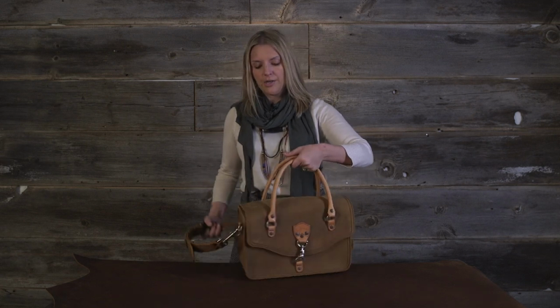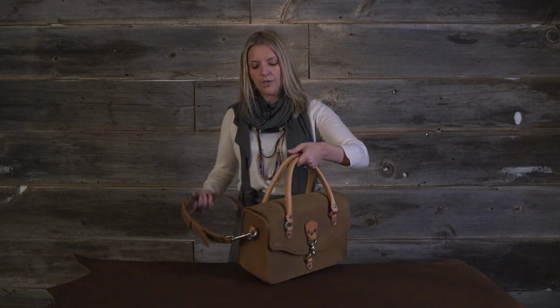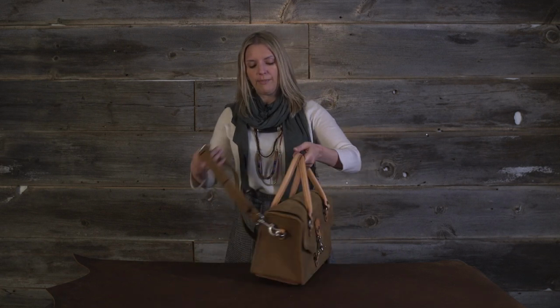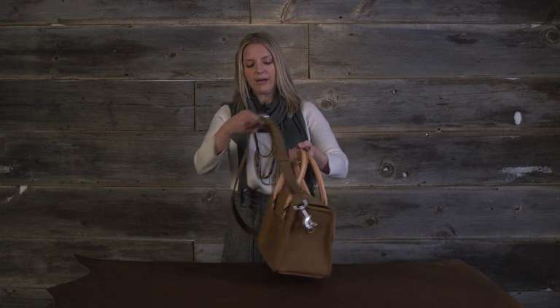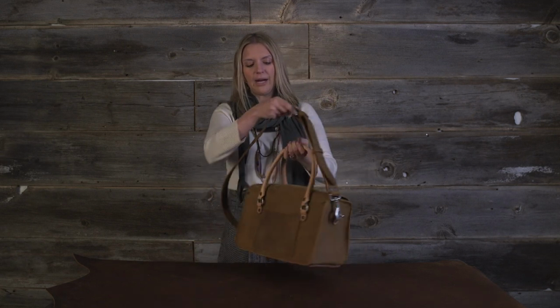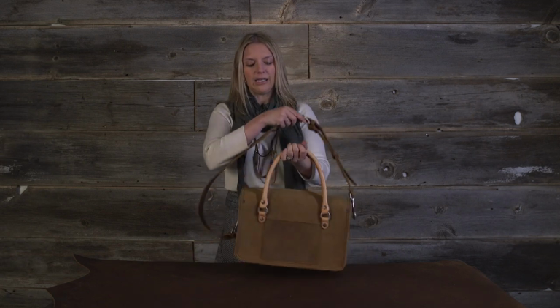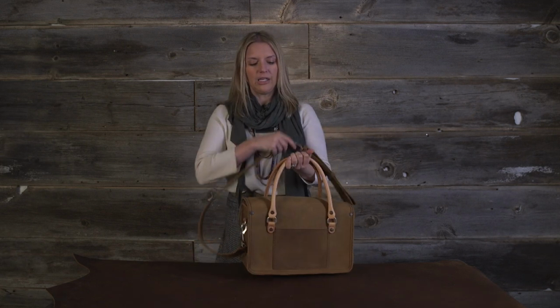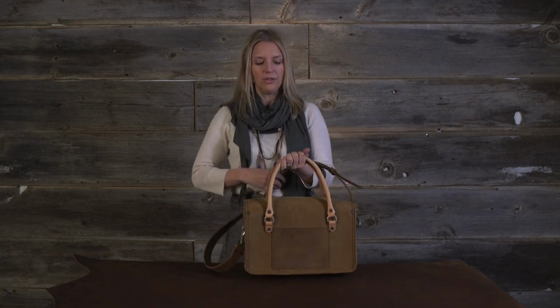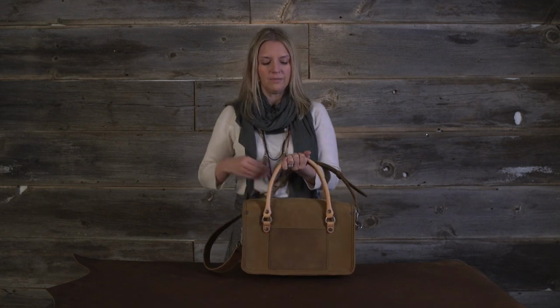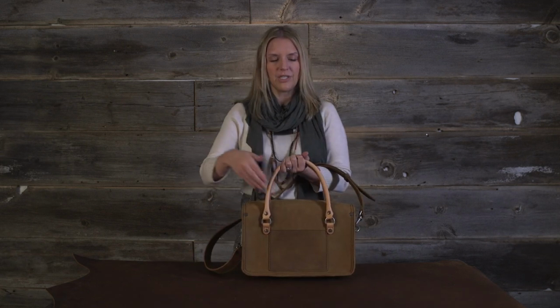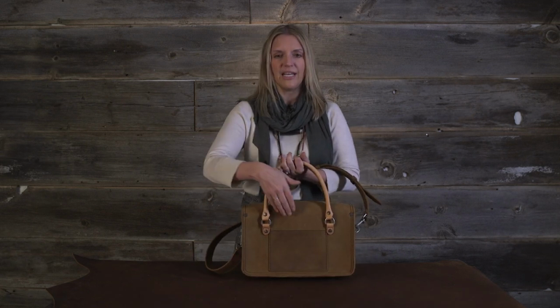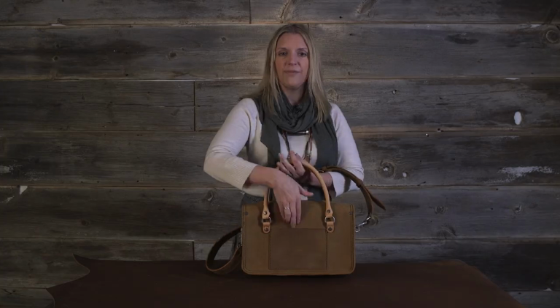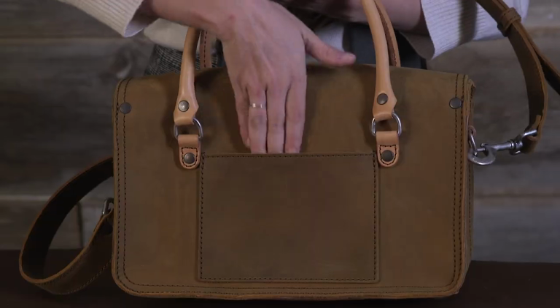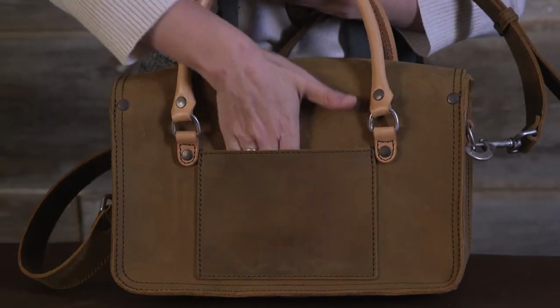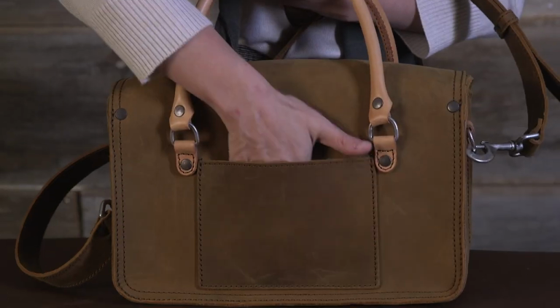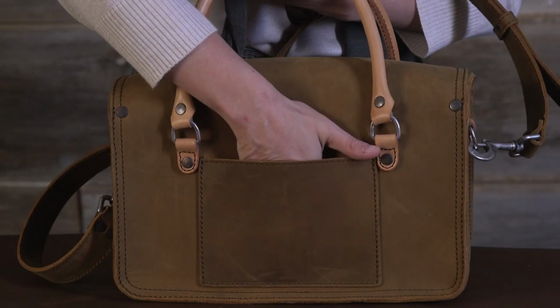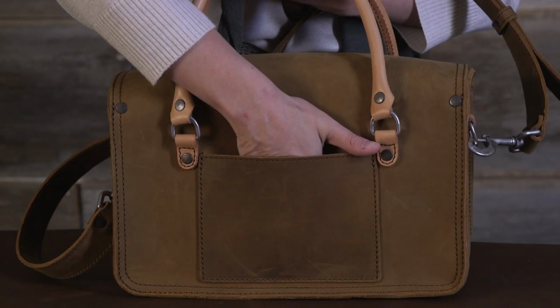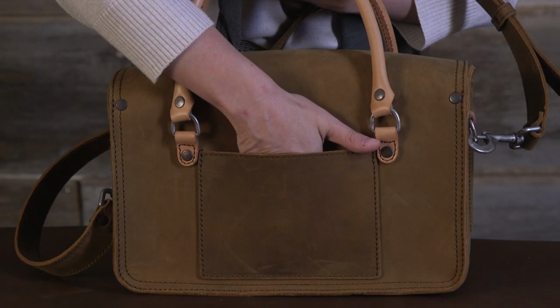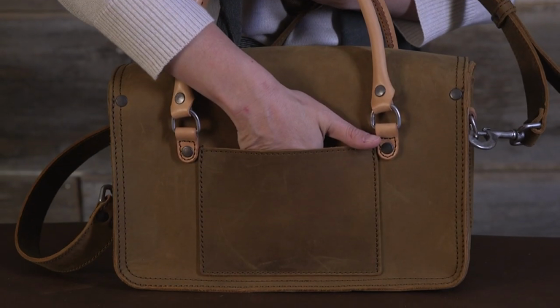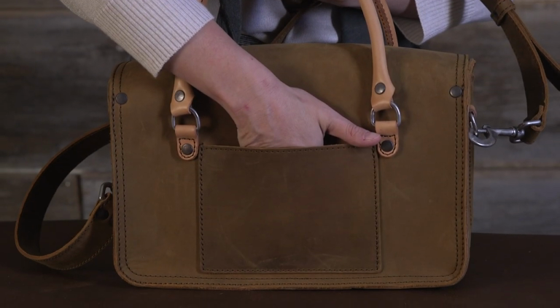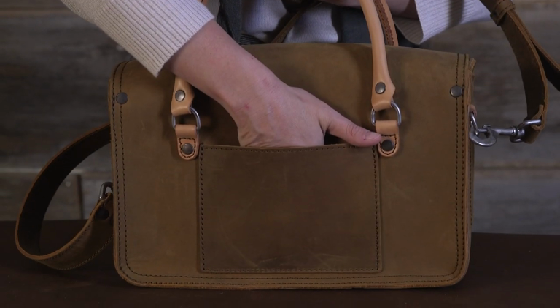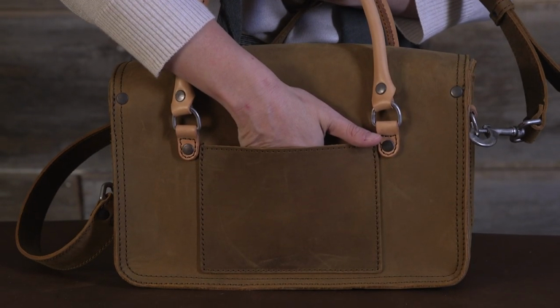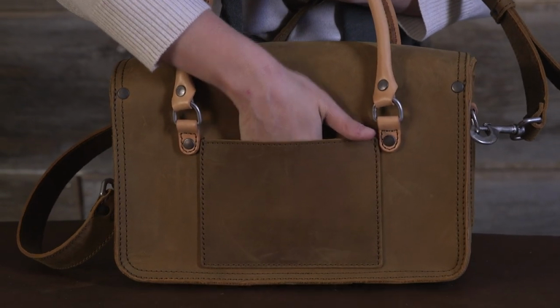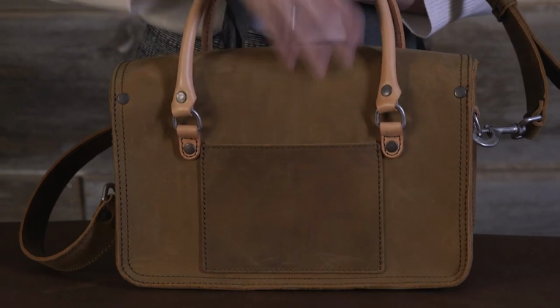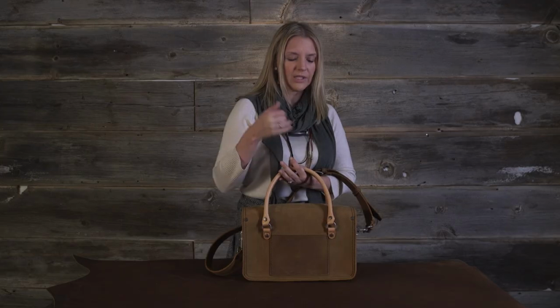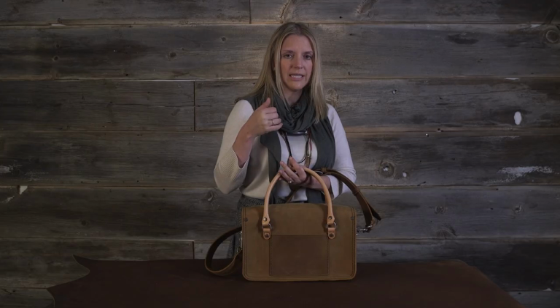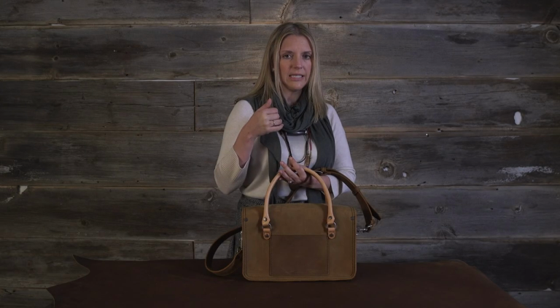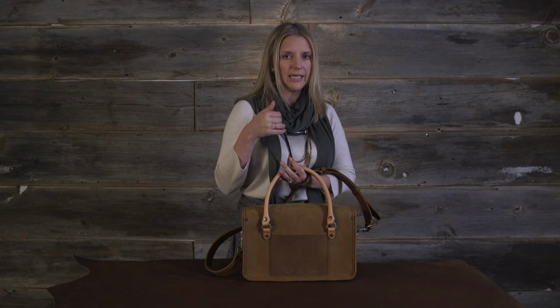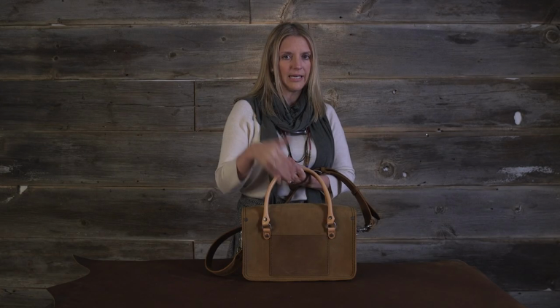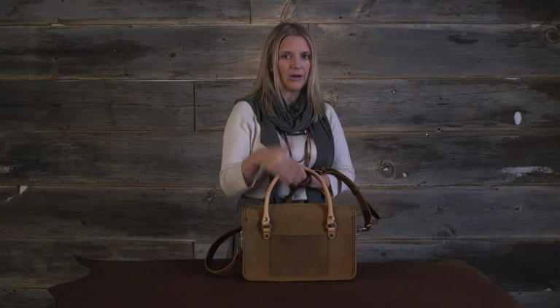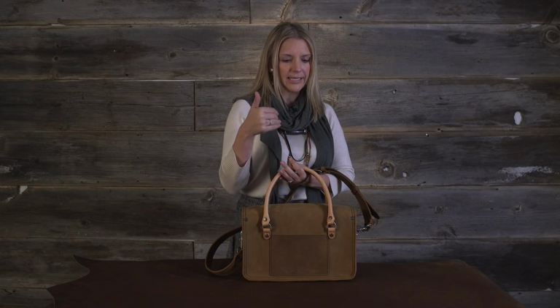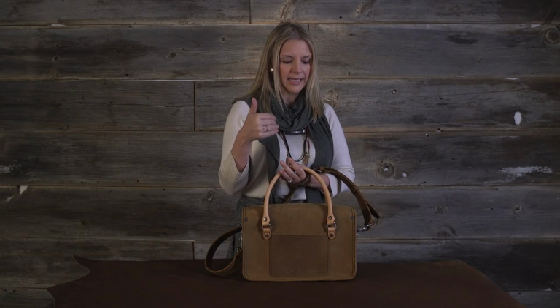The back pocket here is a nice flat back pocket to put your iPhone in — easy in and out access.